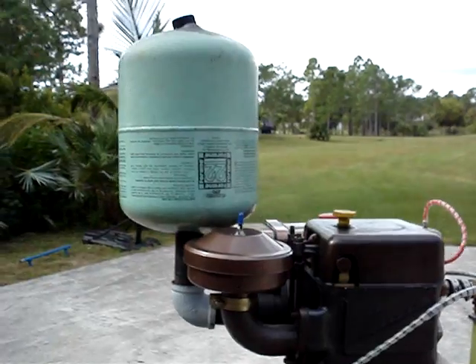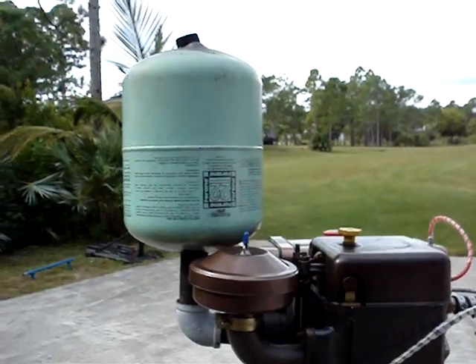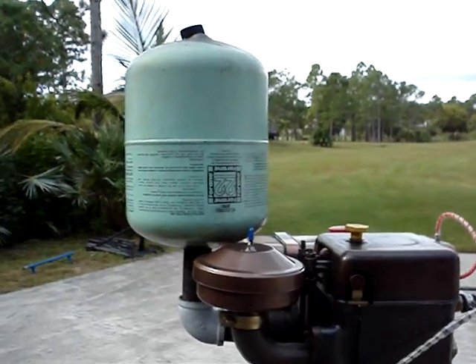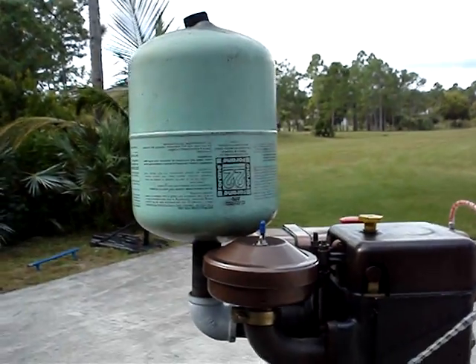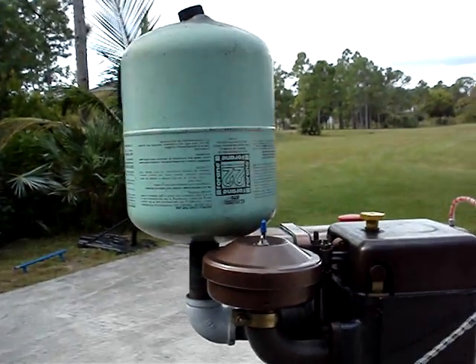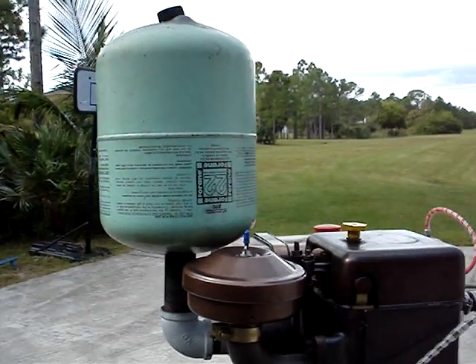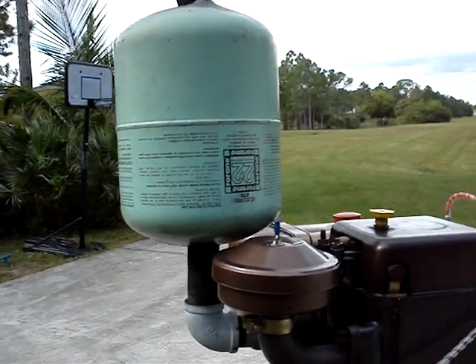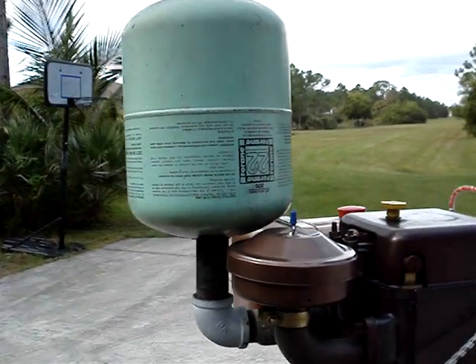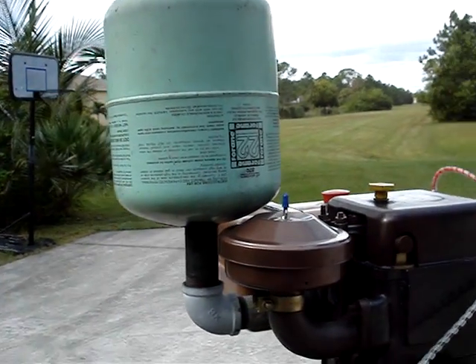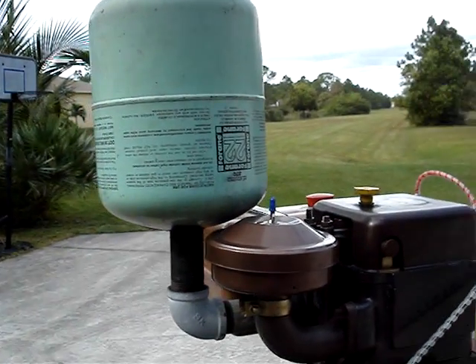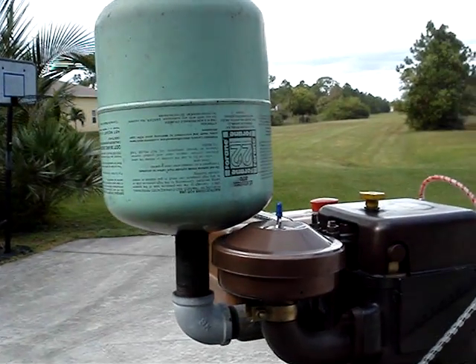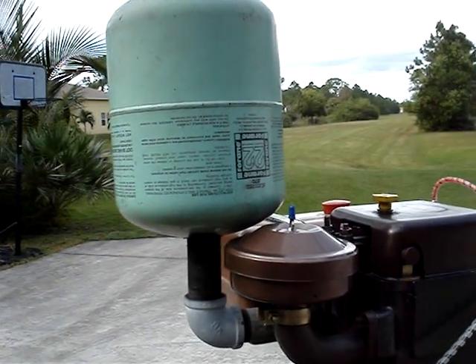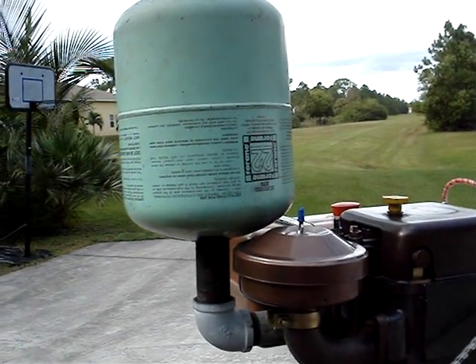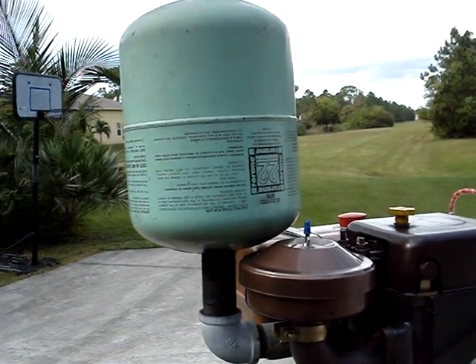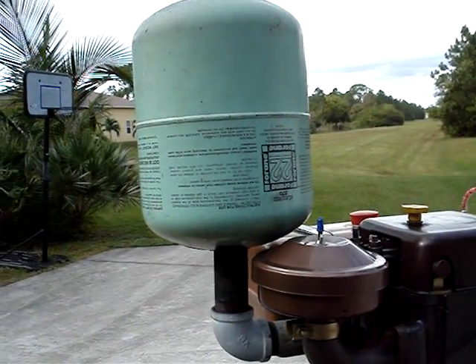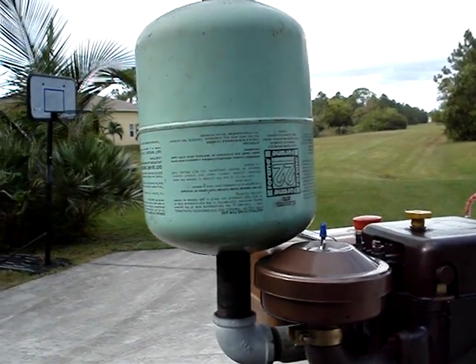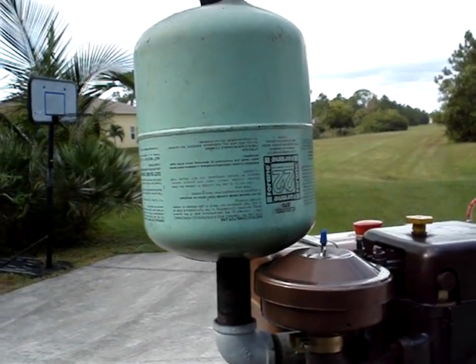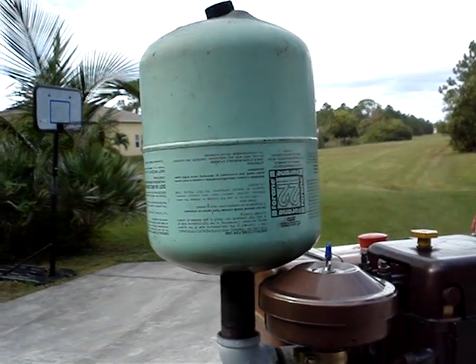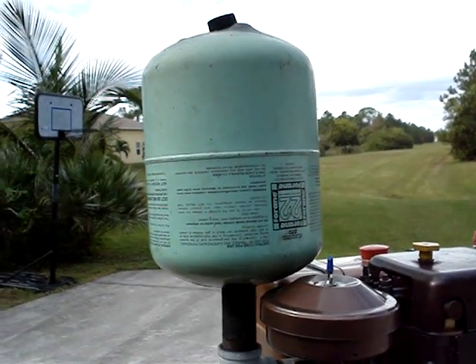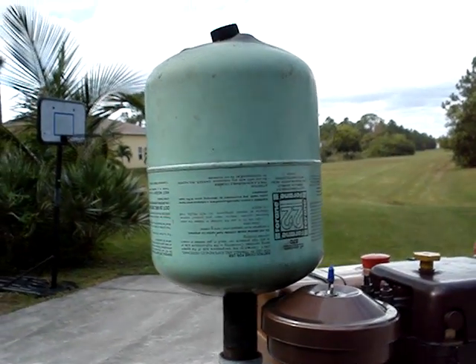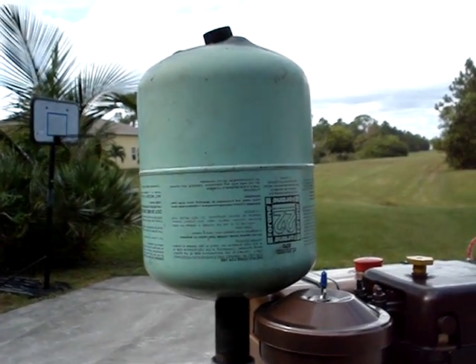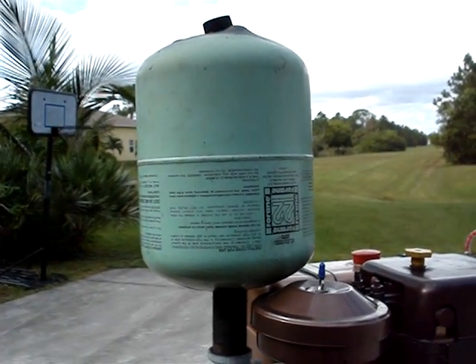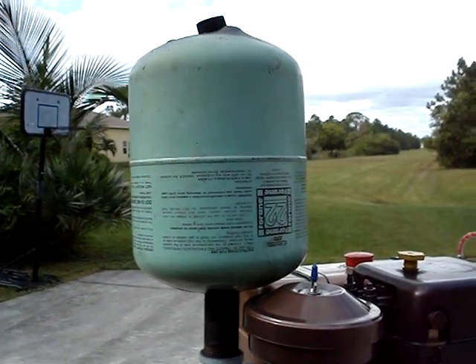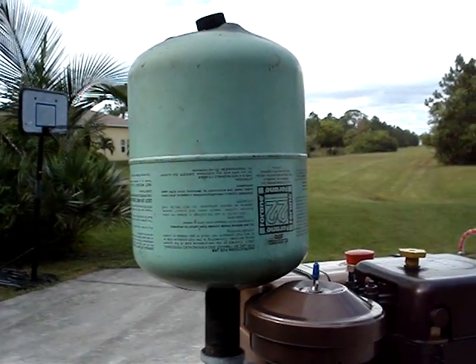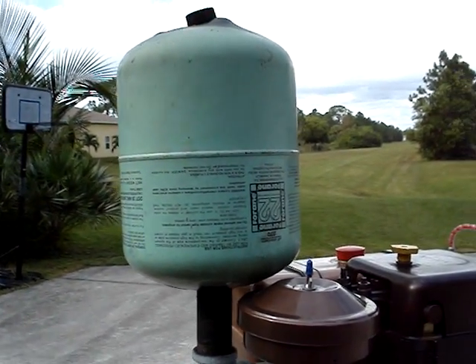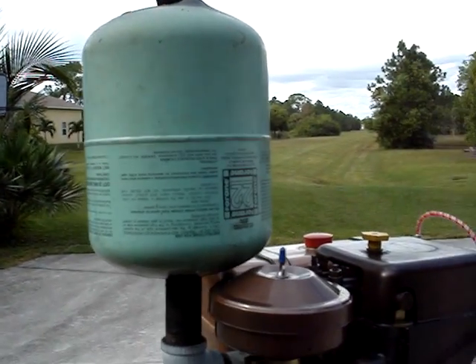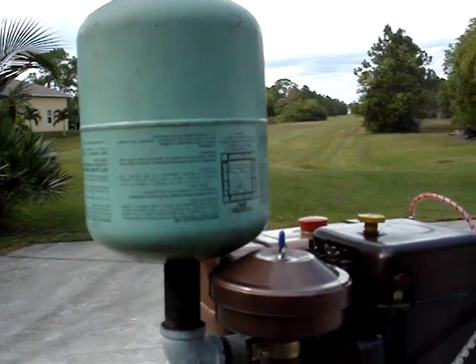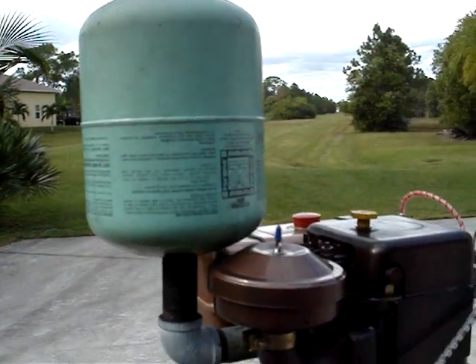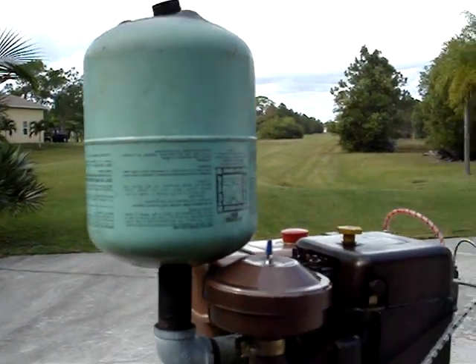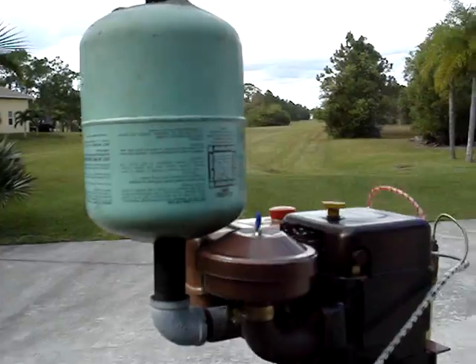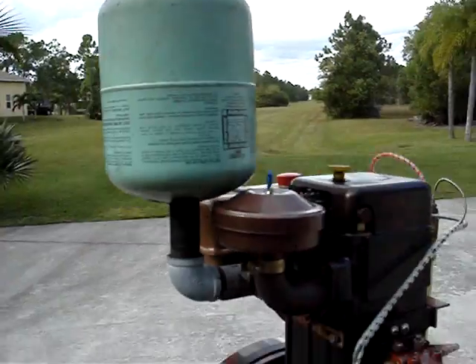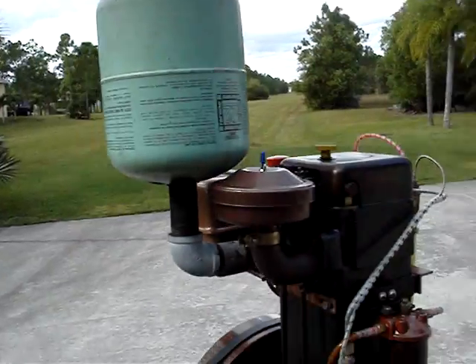And of course the homemade muffler, which doesn't work that great — I'm going to change it — but it was made out of a Freon R22 can.